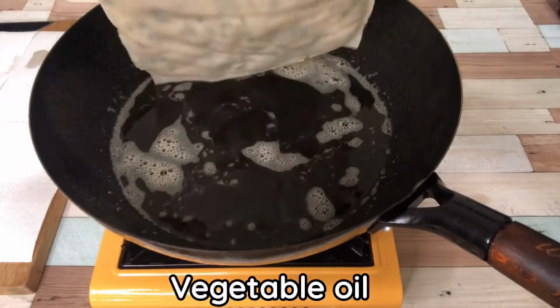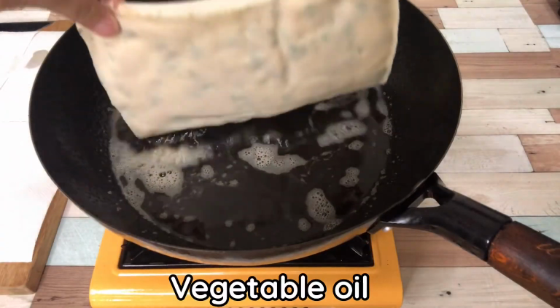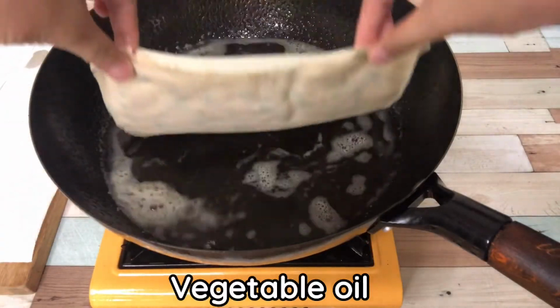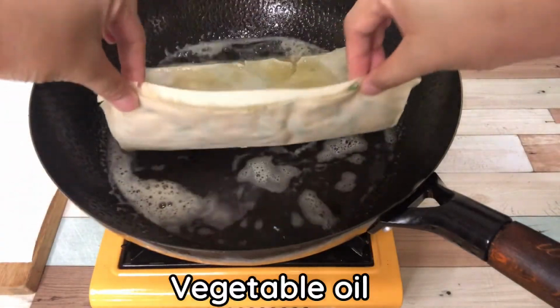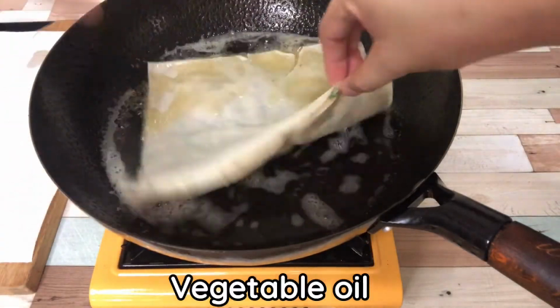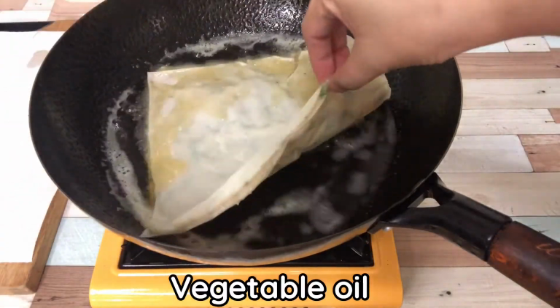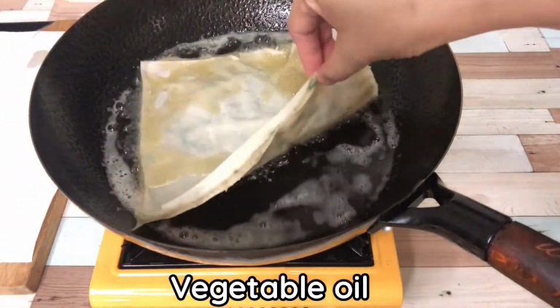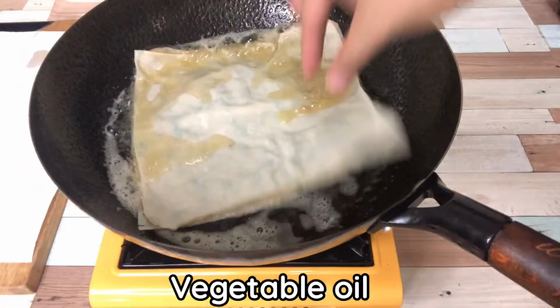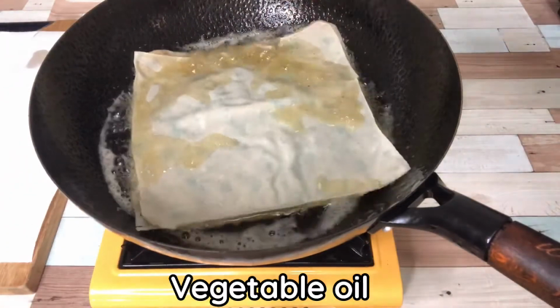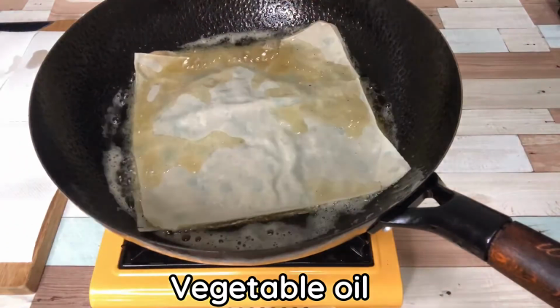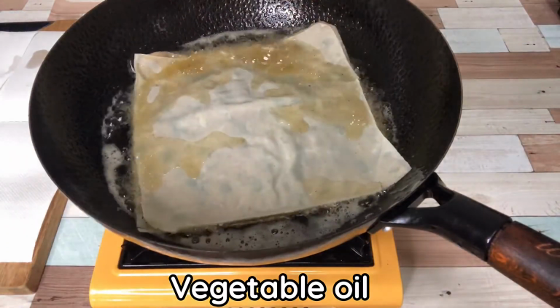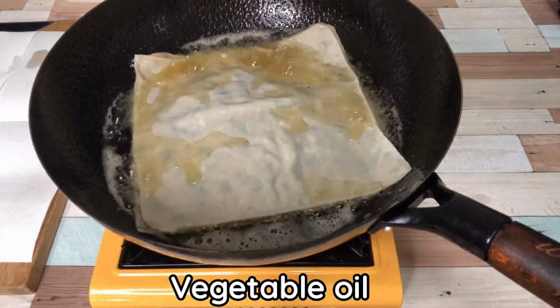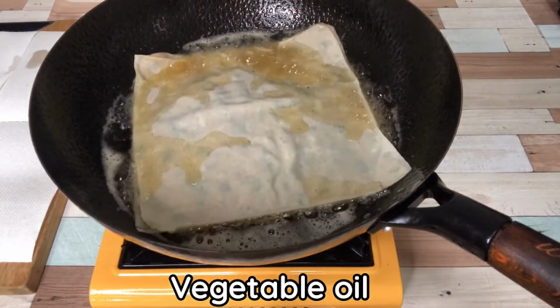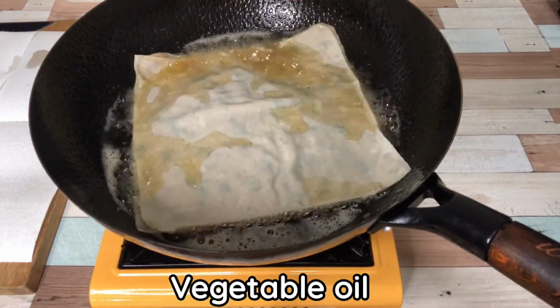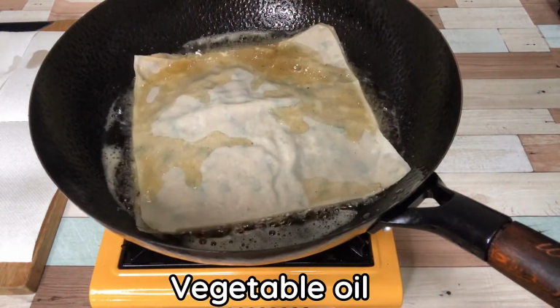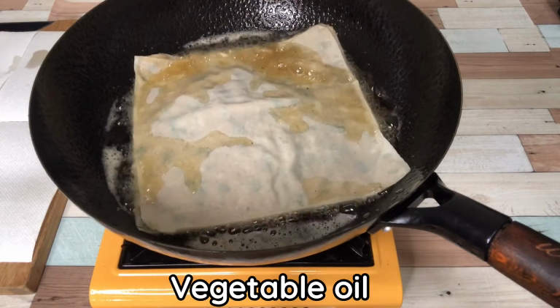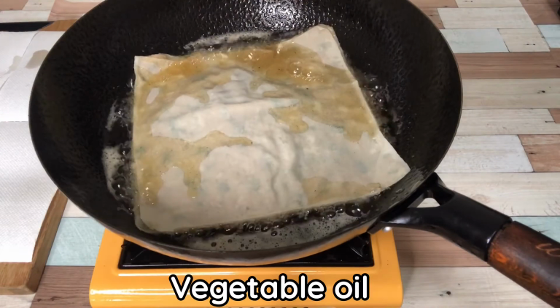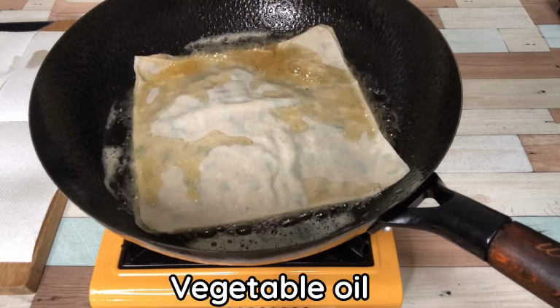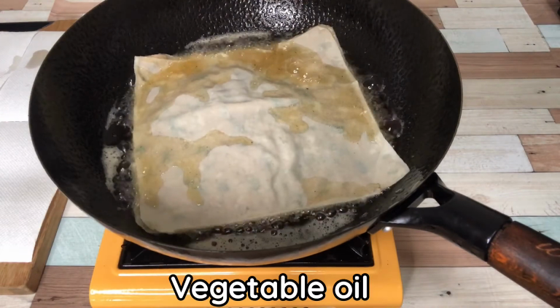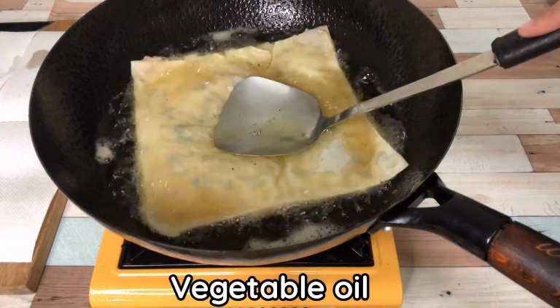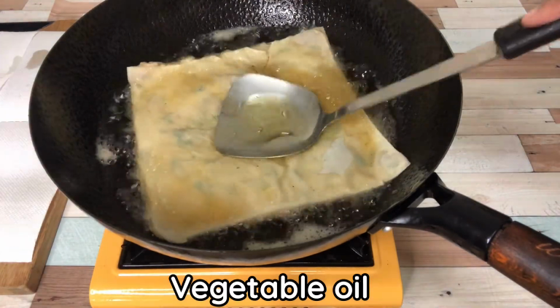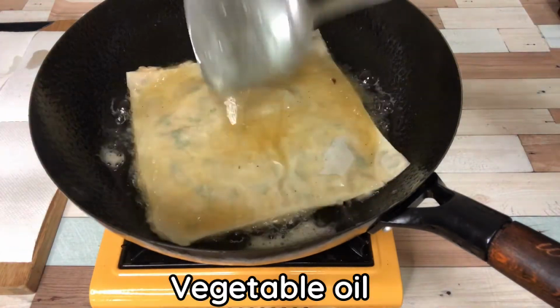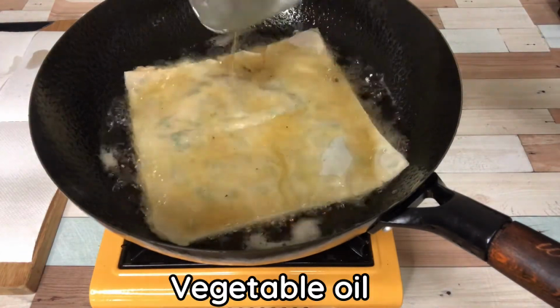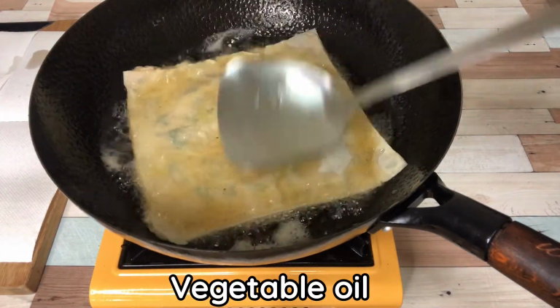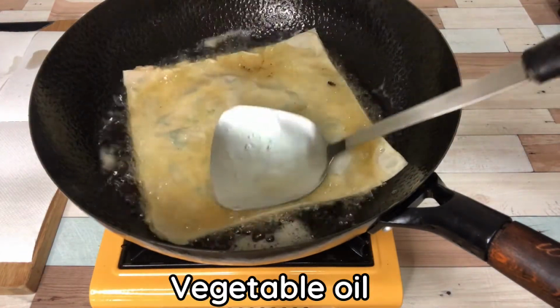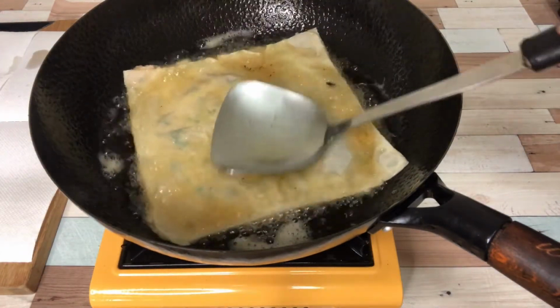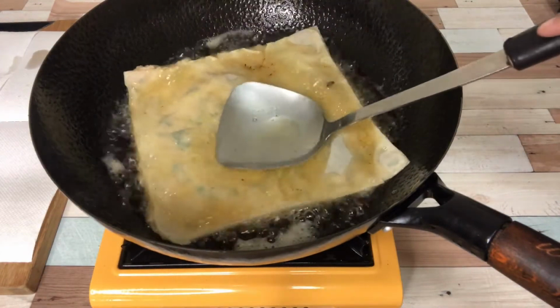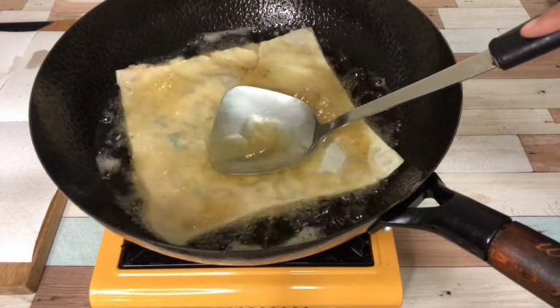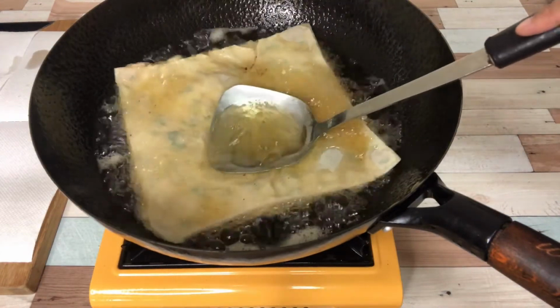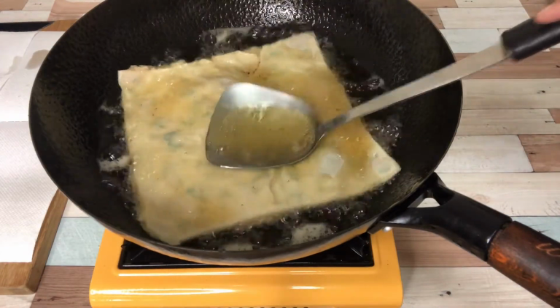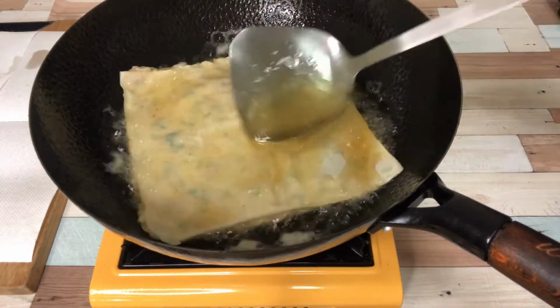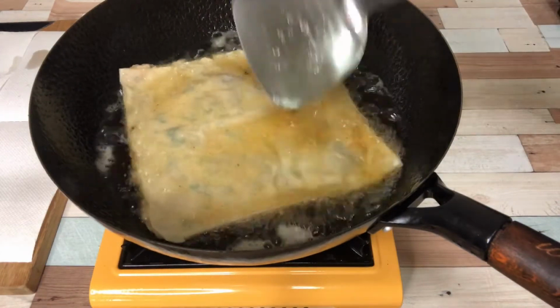You can fry whole wrapper or cut in half depending on your pan size.